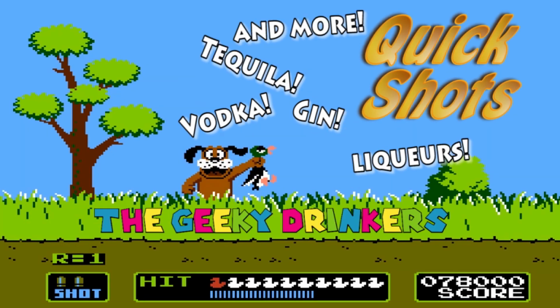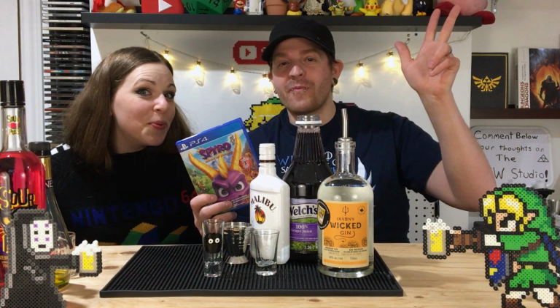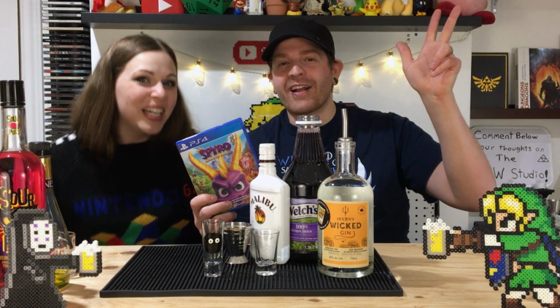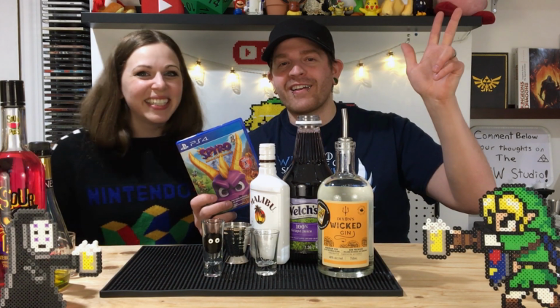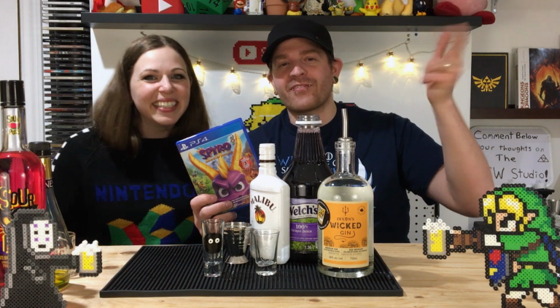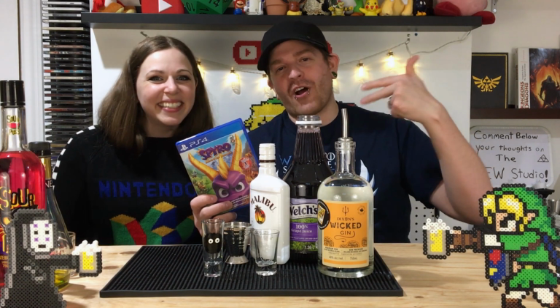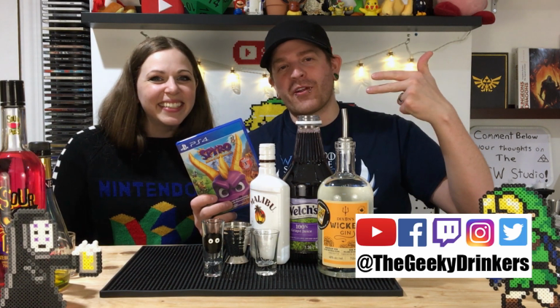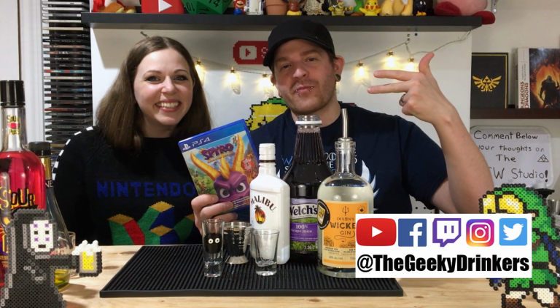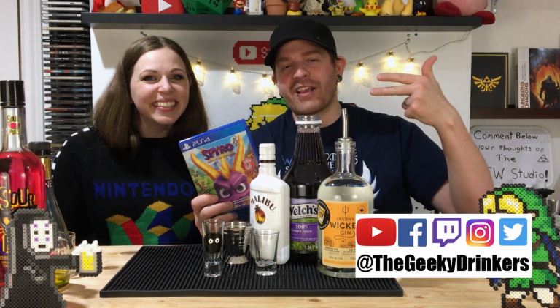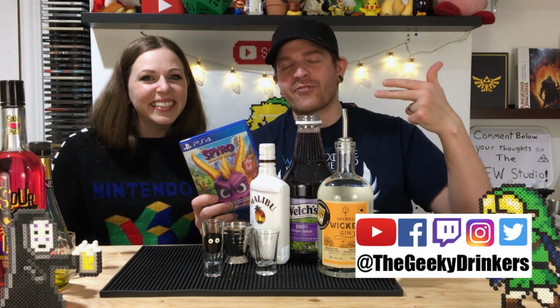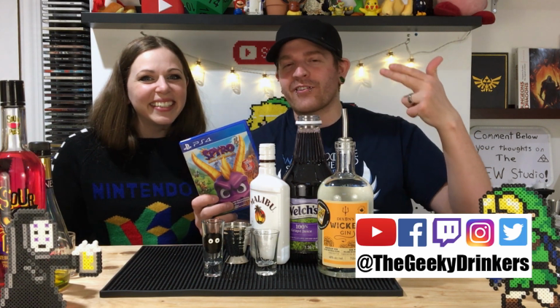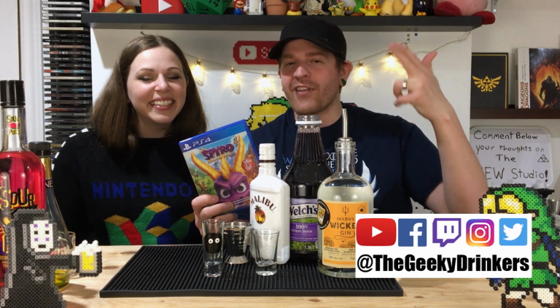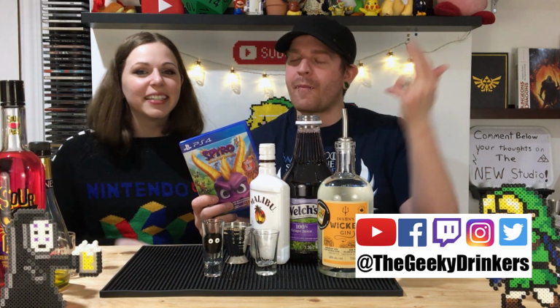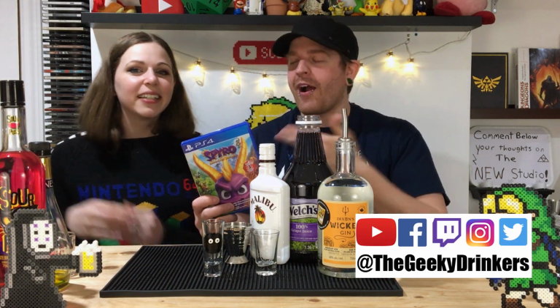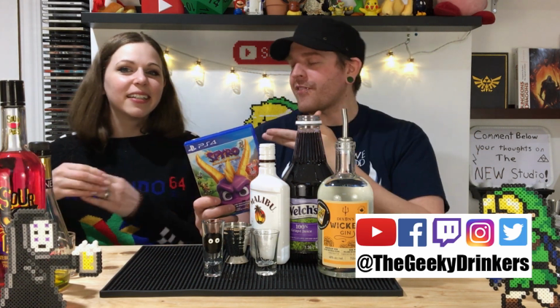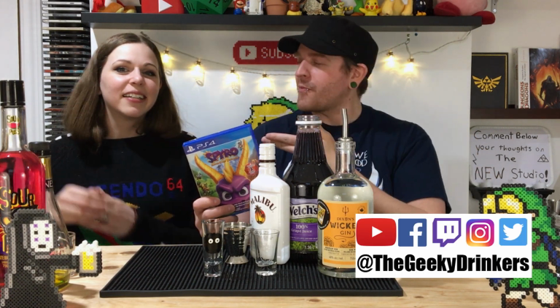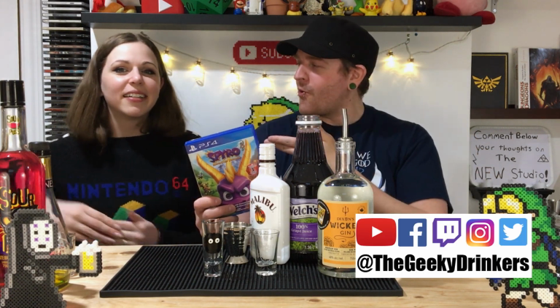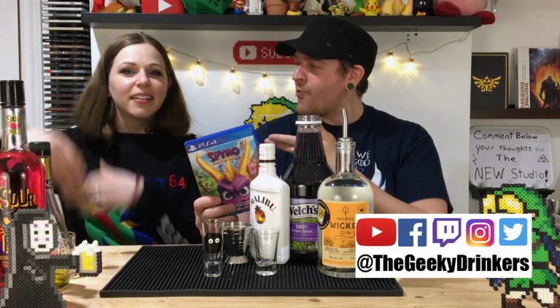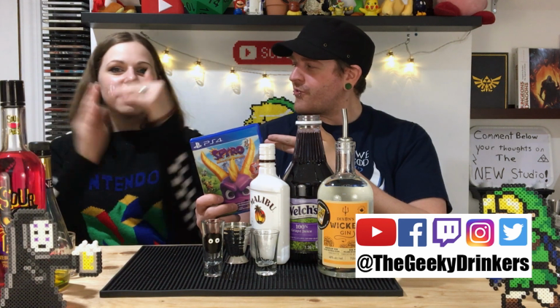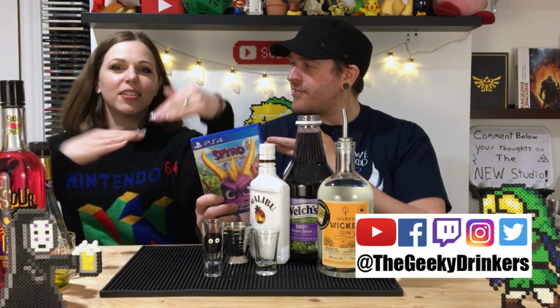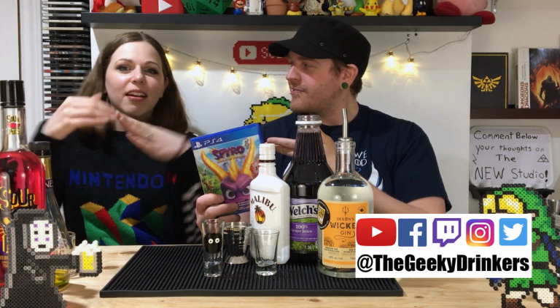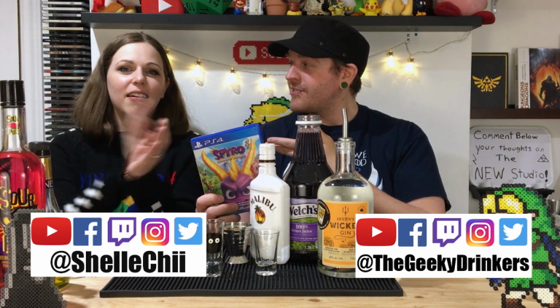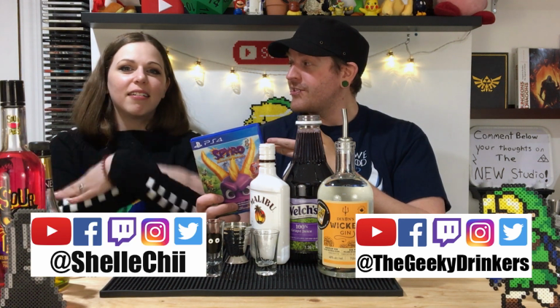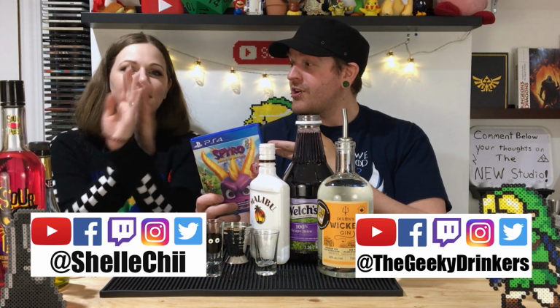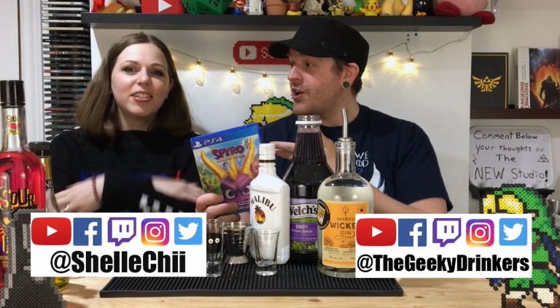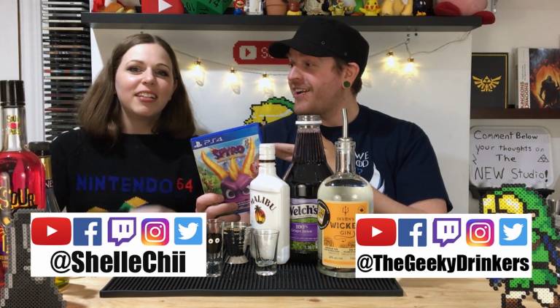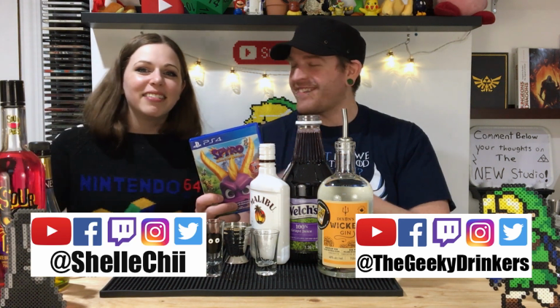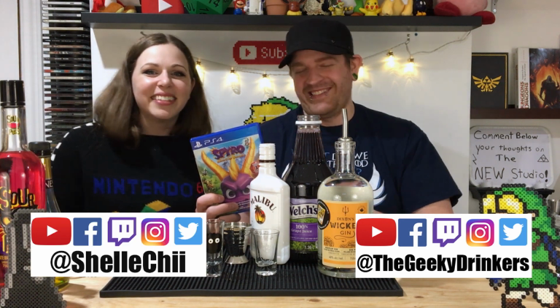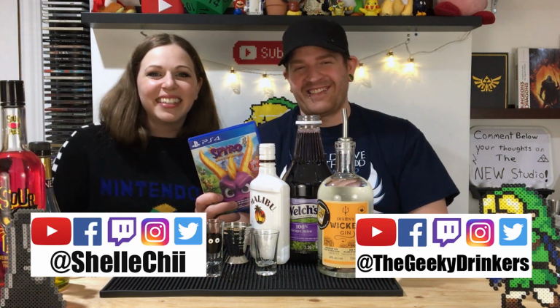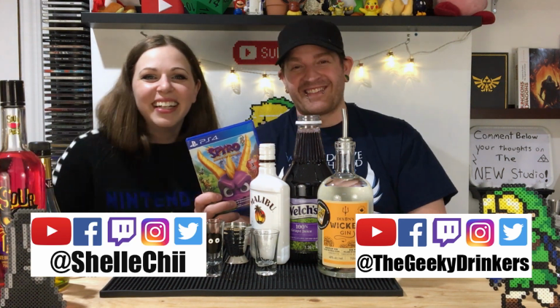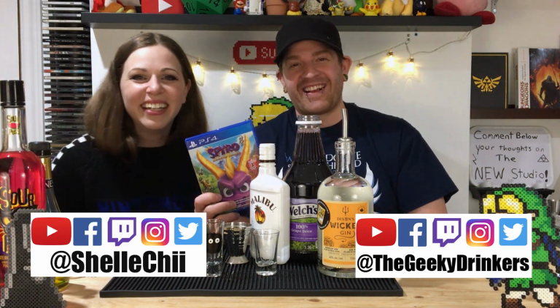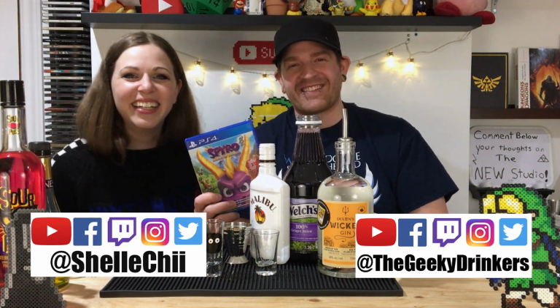Welcome back, guys. Tom here from the Geeky Drinkers and my awesome co-host, Chowchee! Nice.